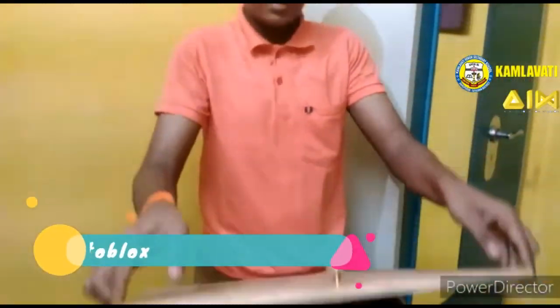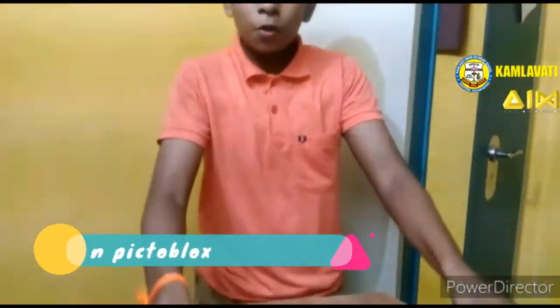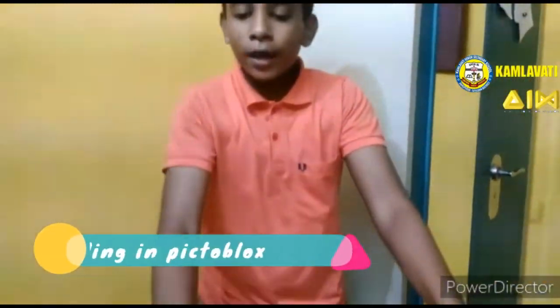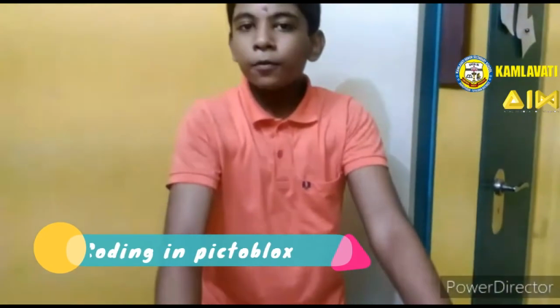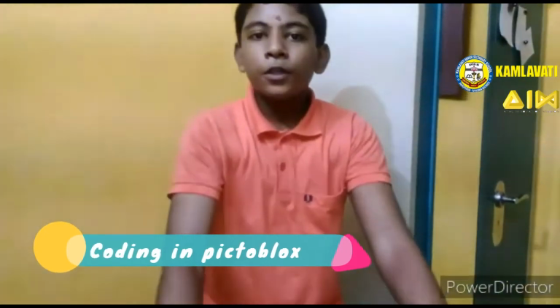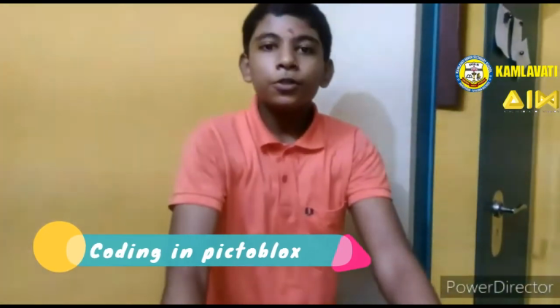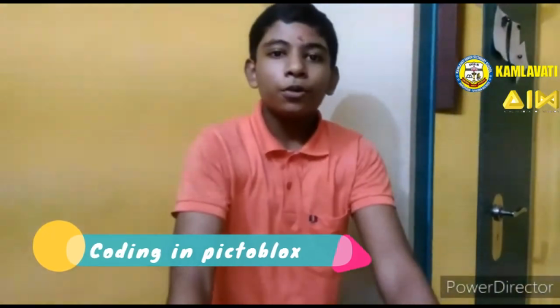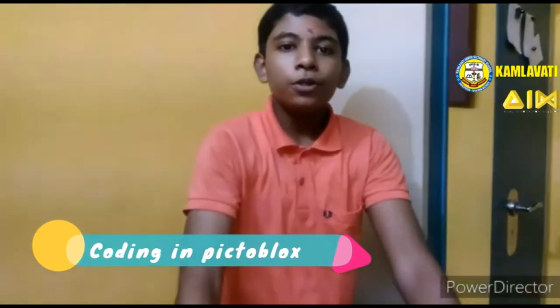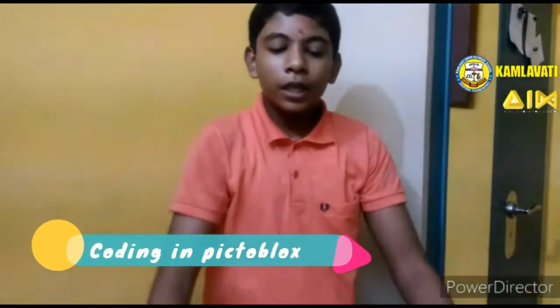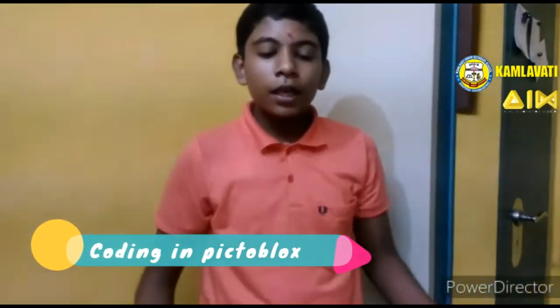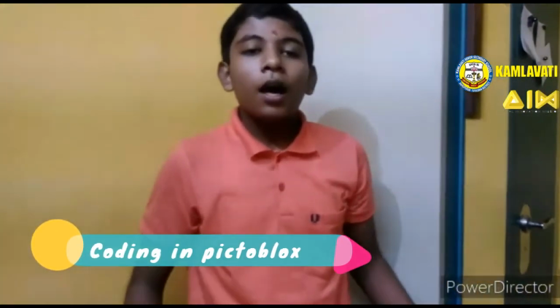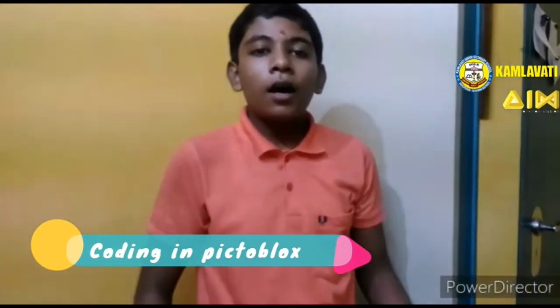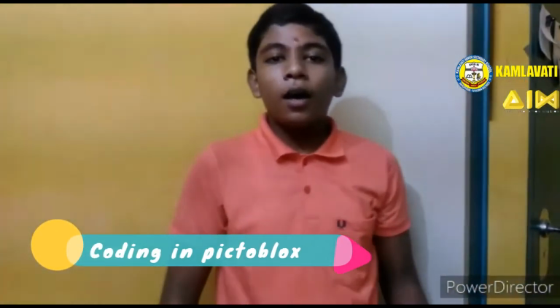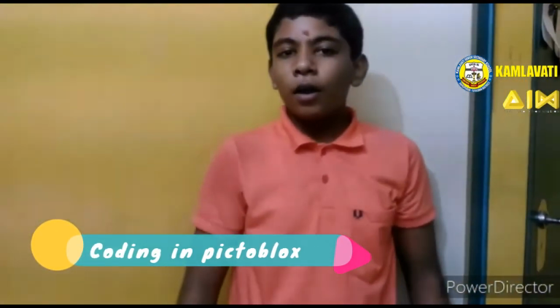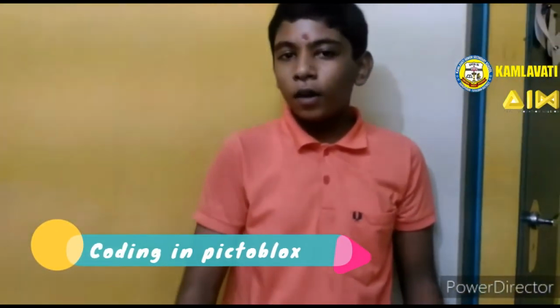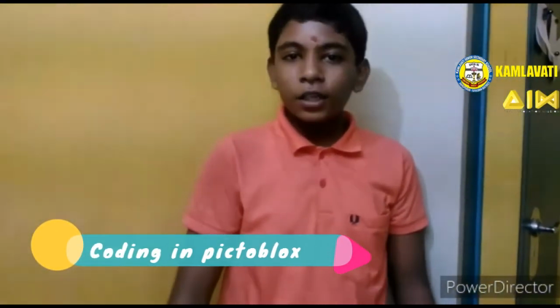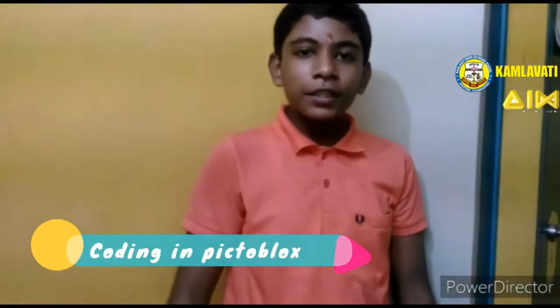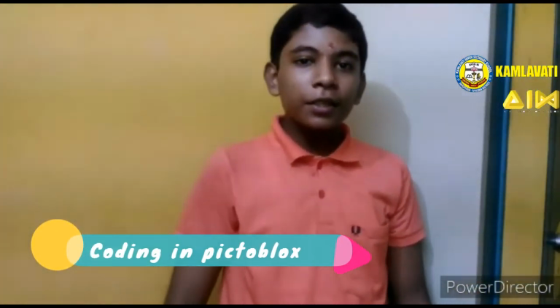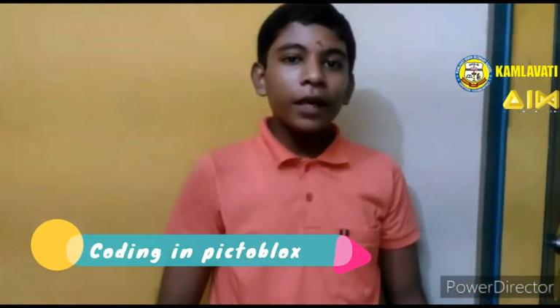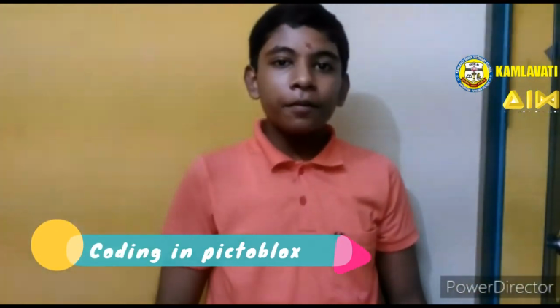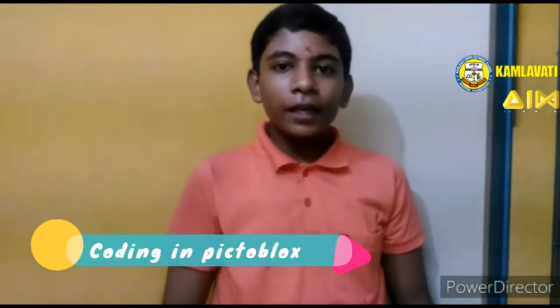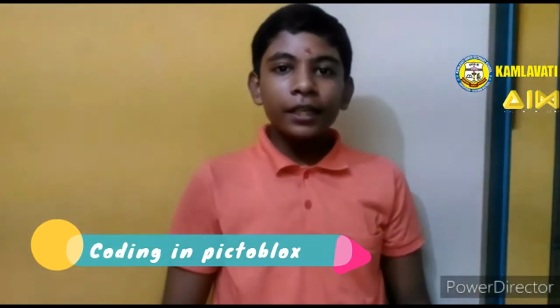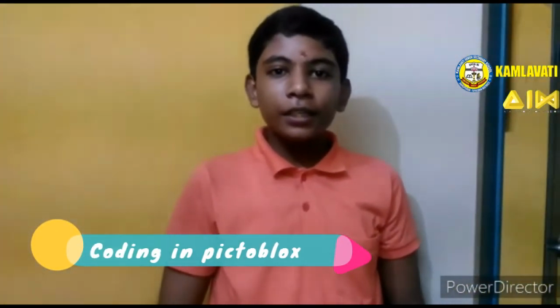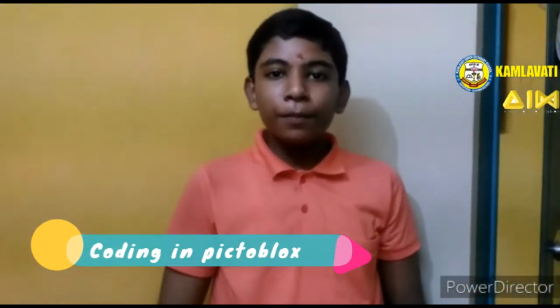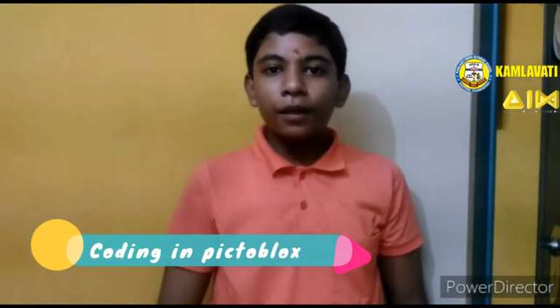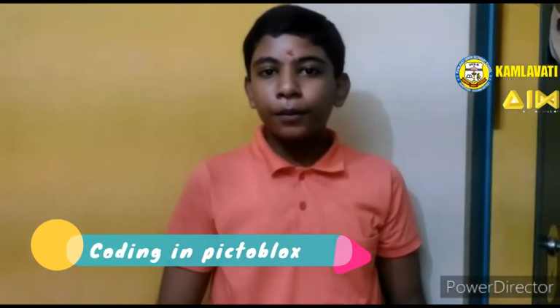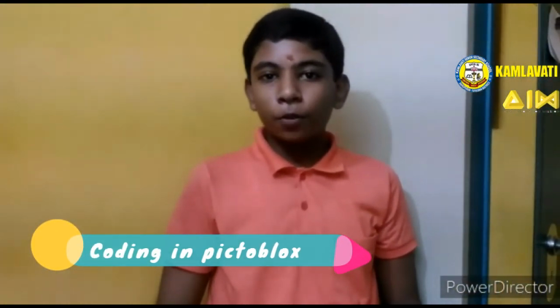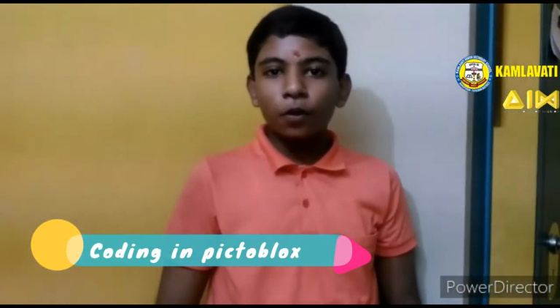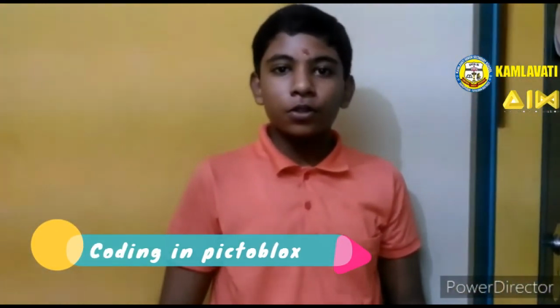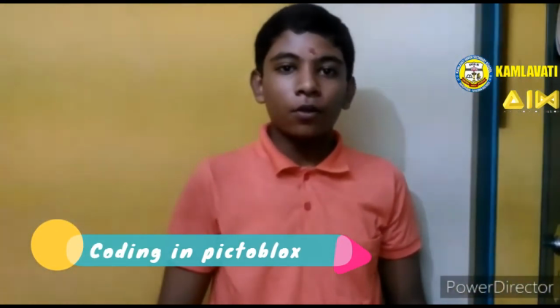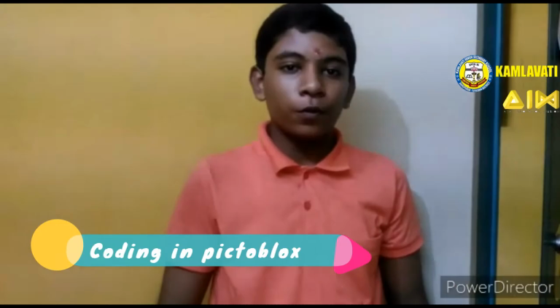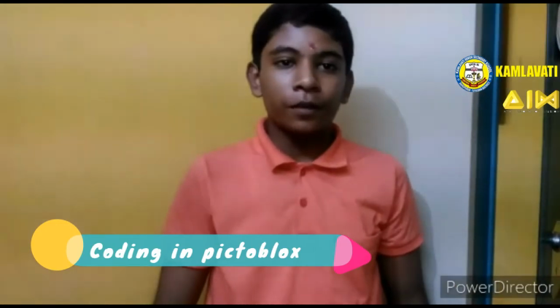Now I am going to show you what script I am writing in the VictroBlocks software.